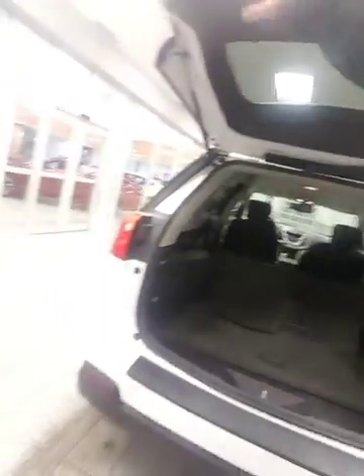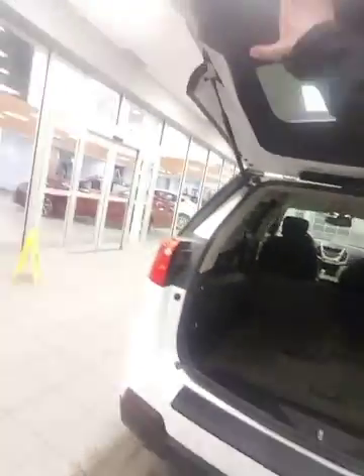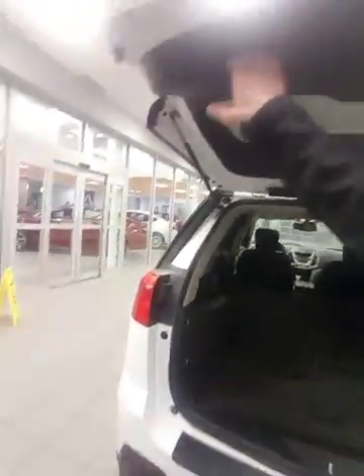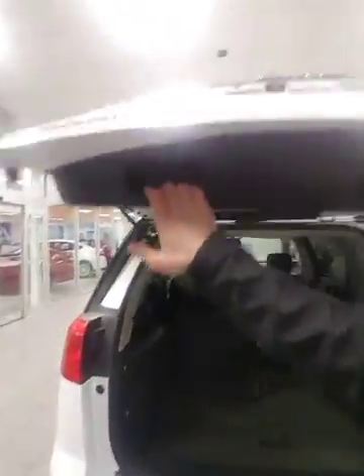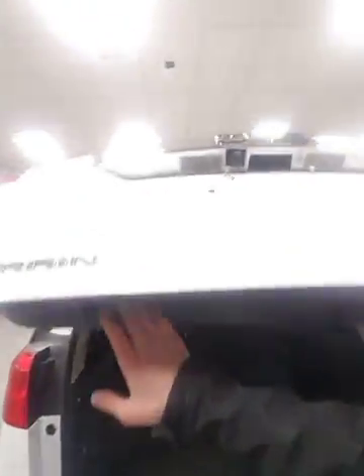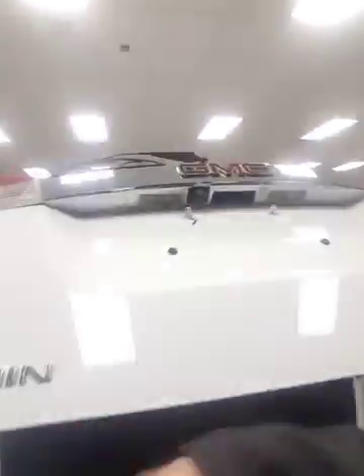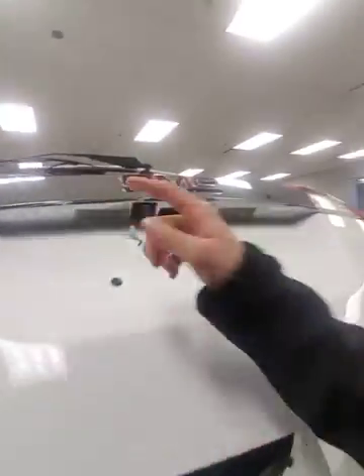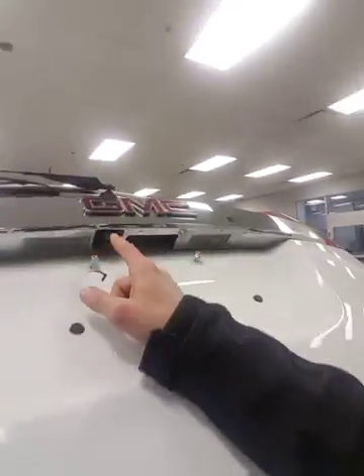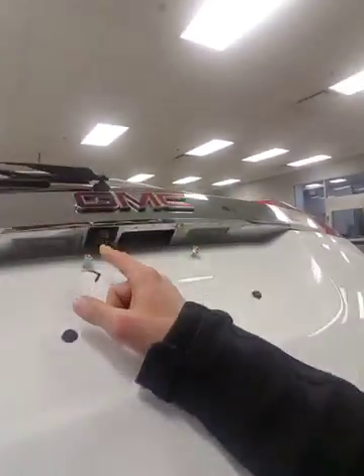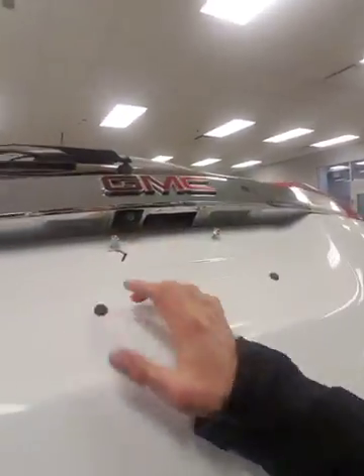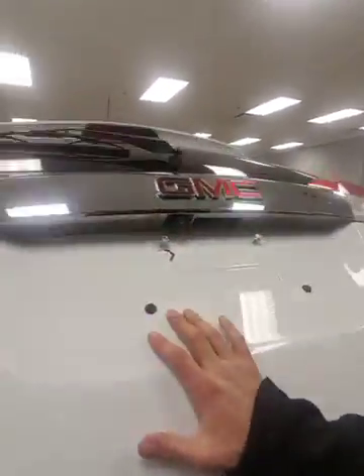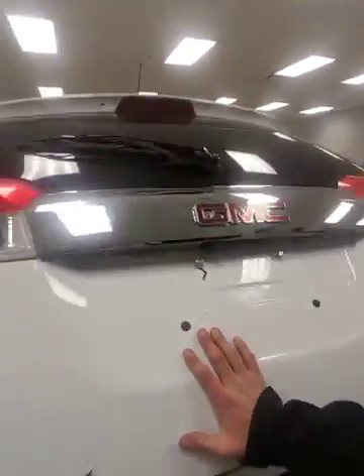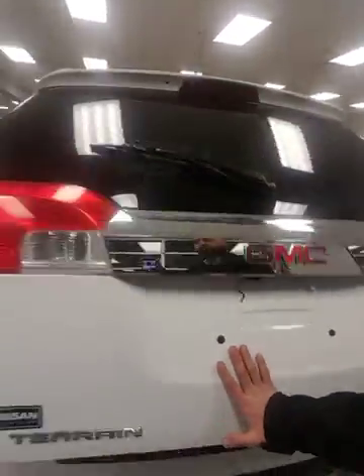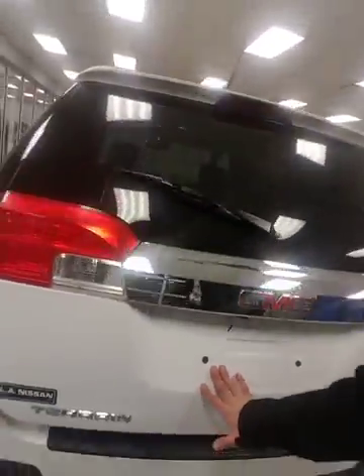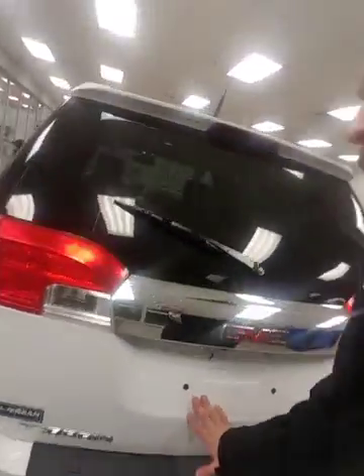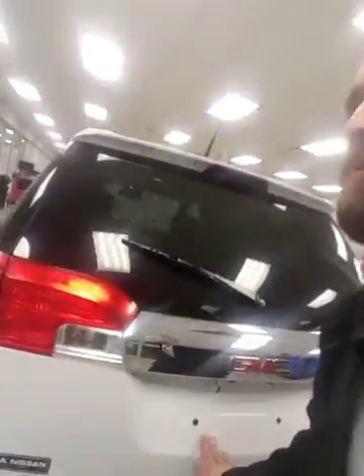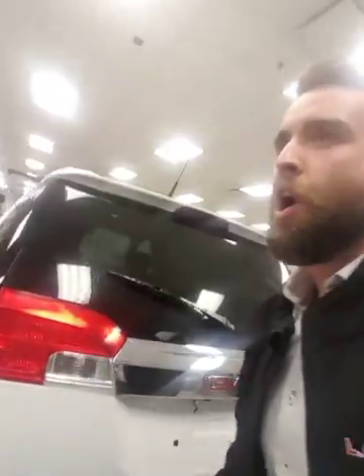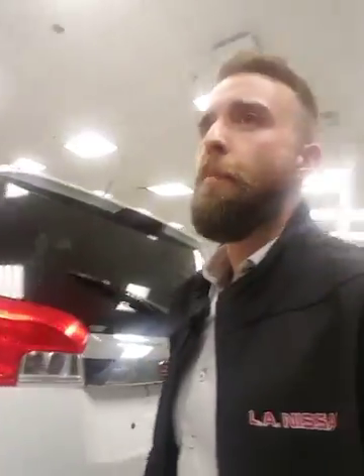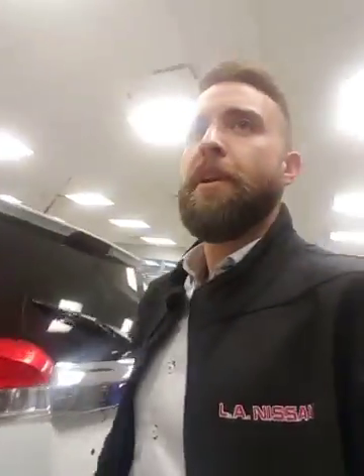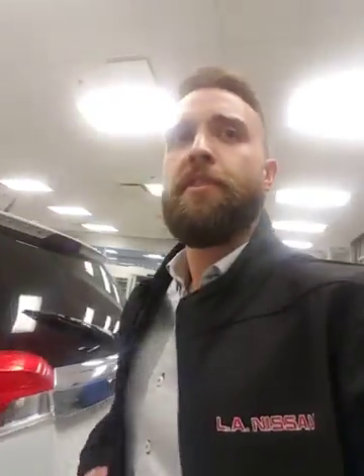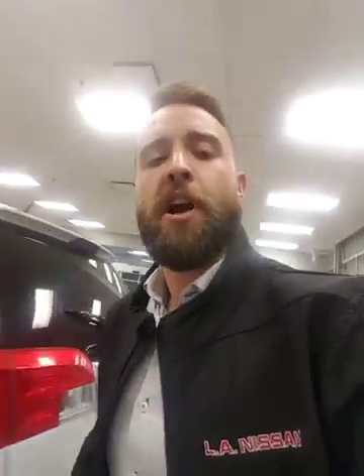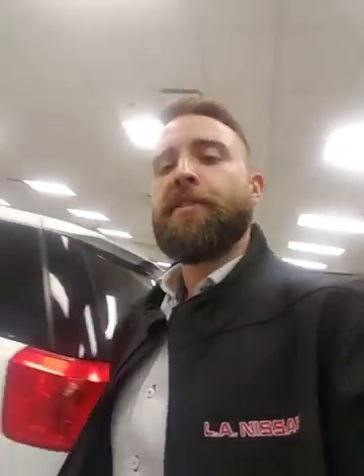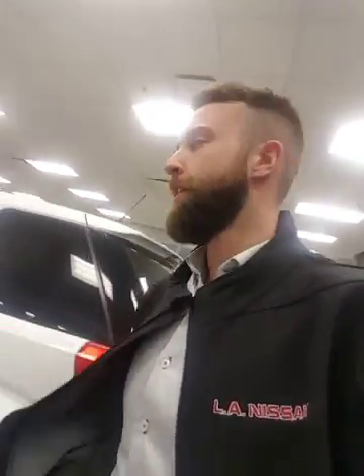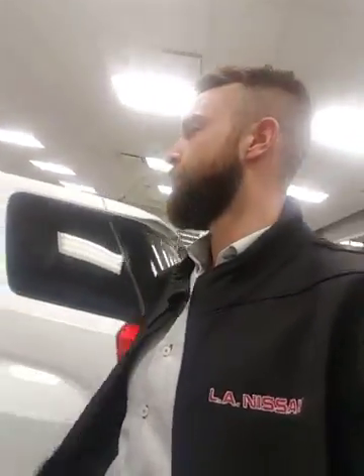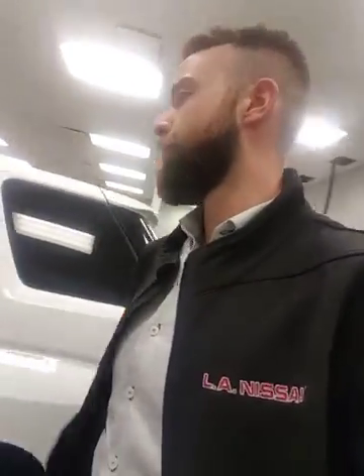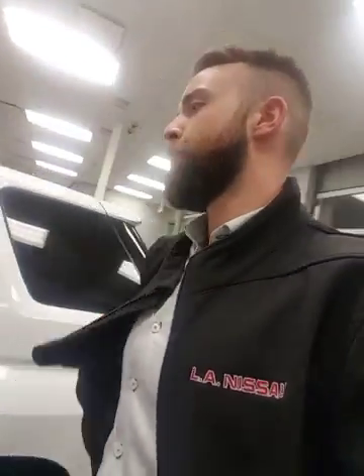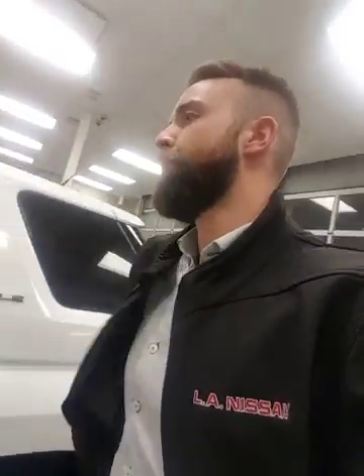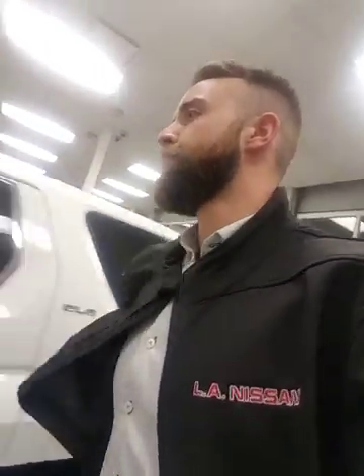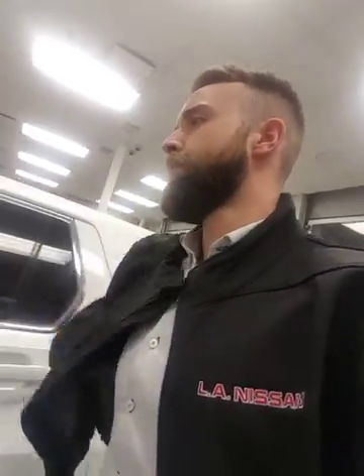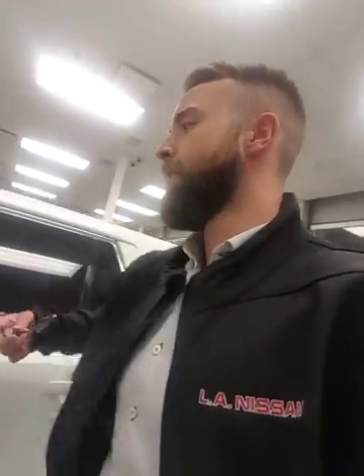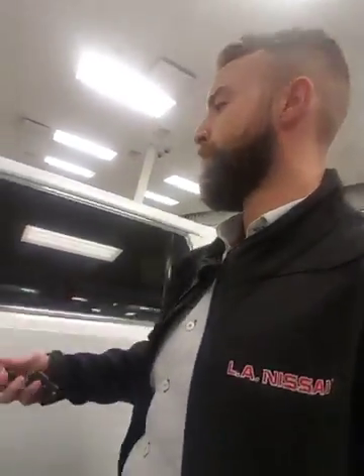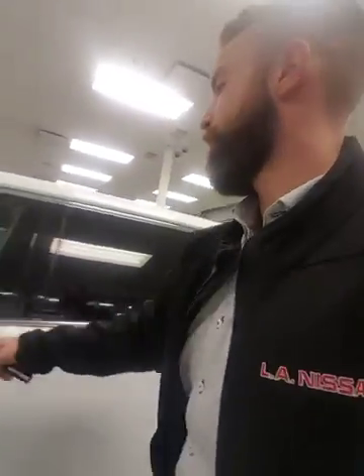It does come with the backup camera. I'm gonna hop in the driver's seat here and show you some of the features I was telling you about.